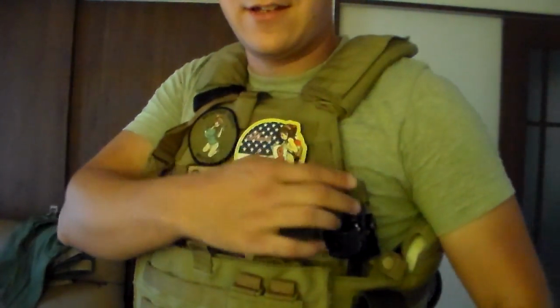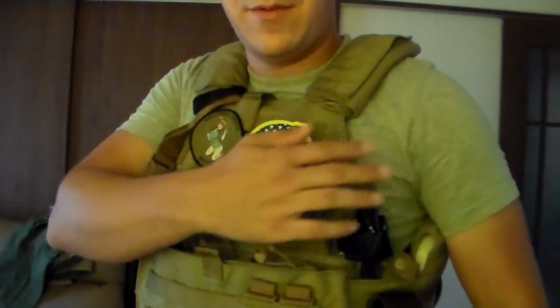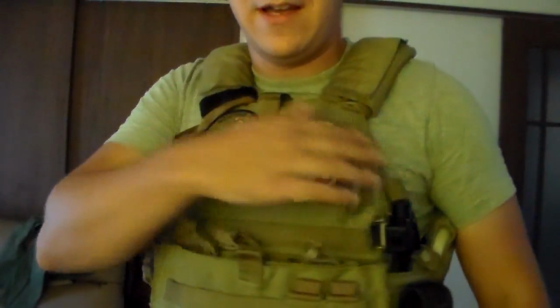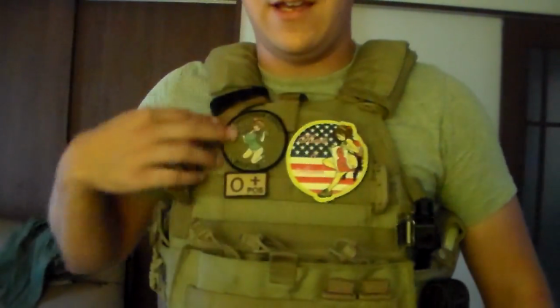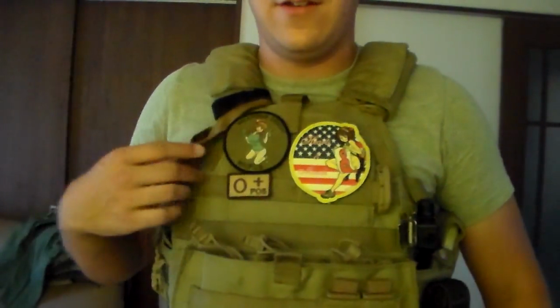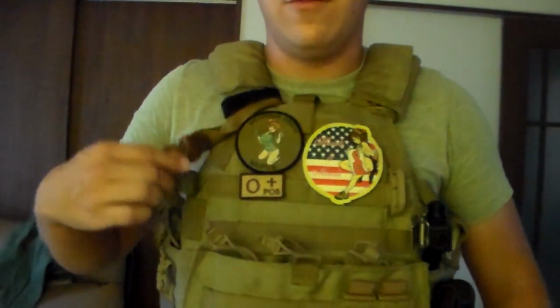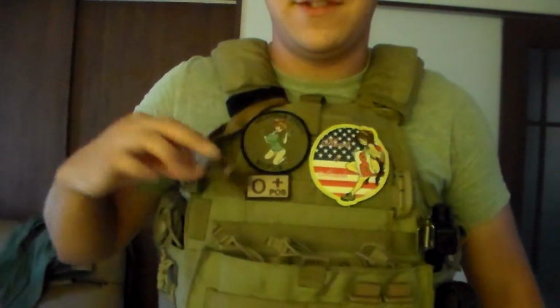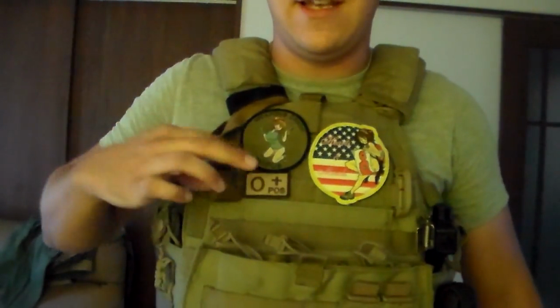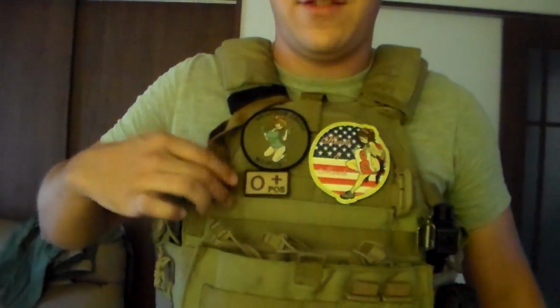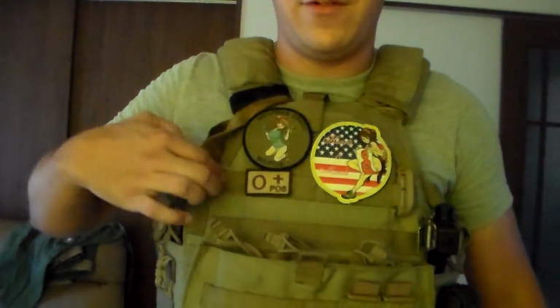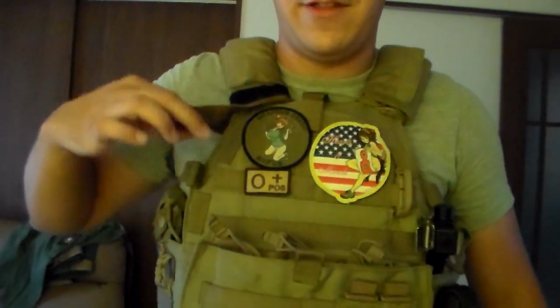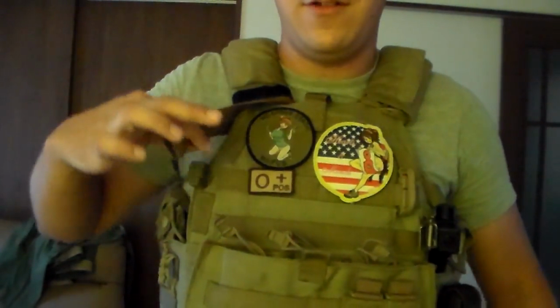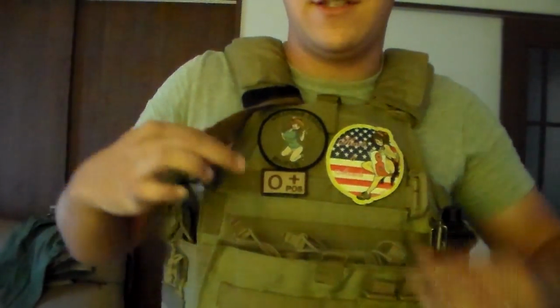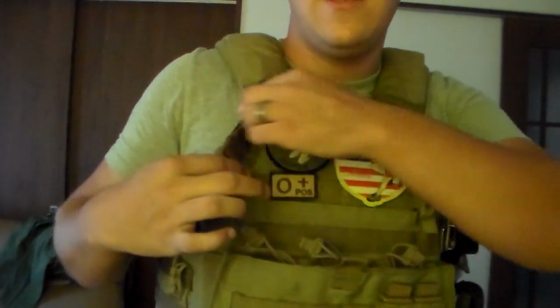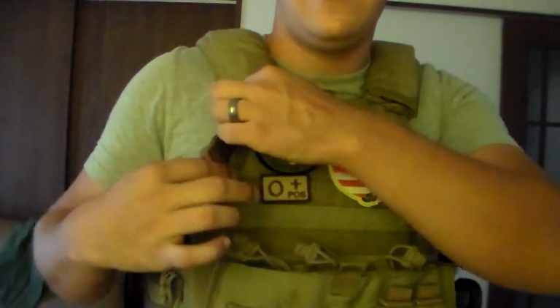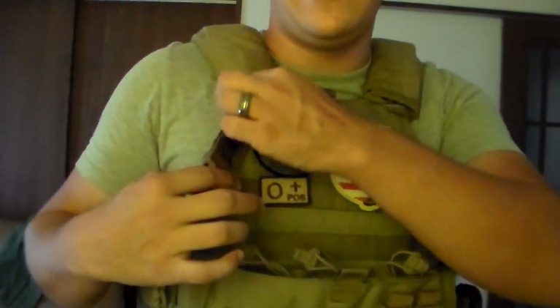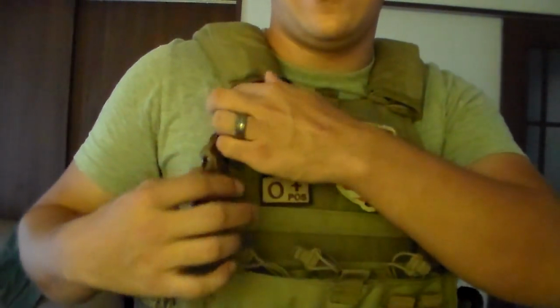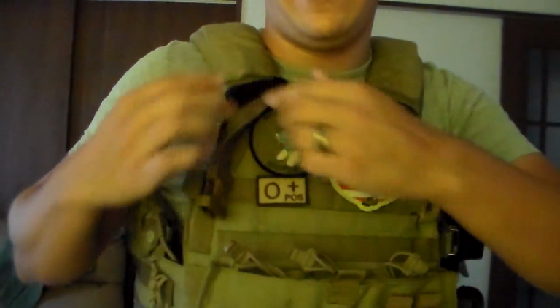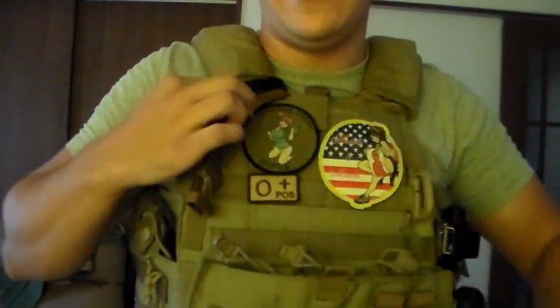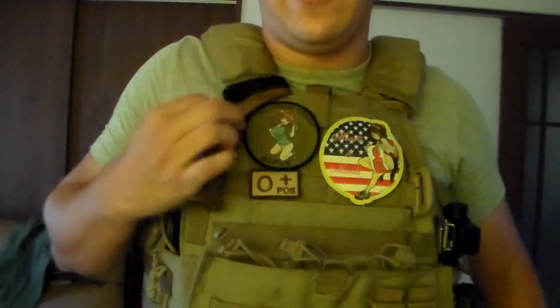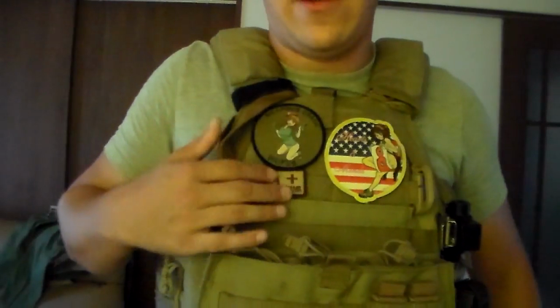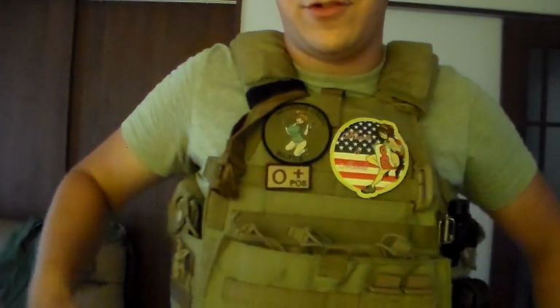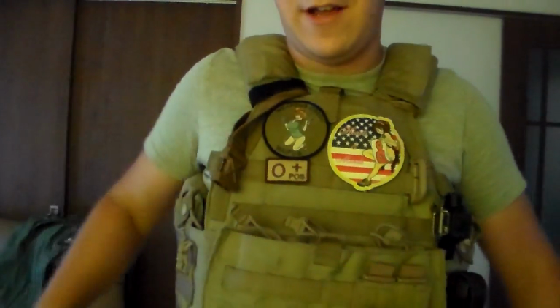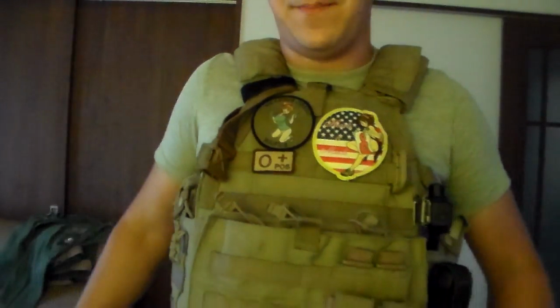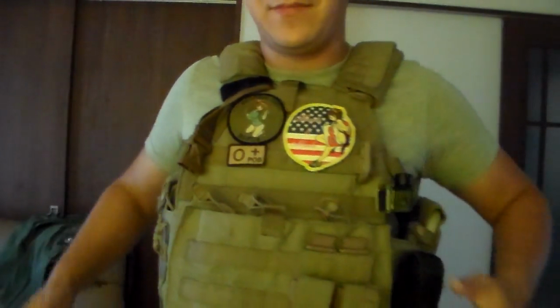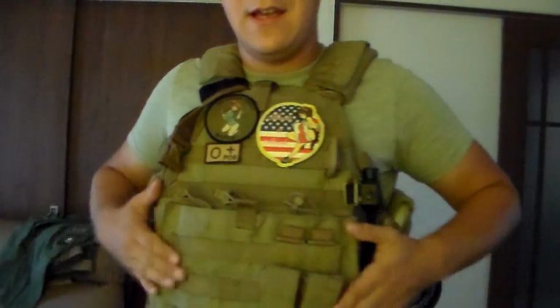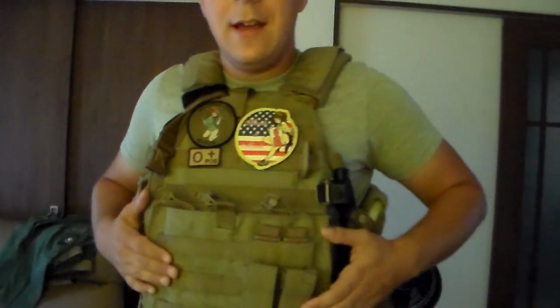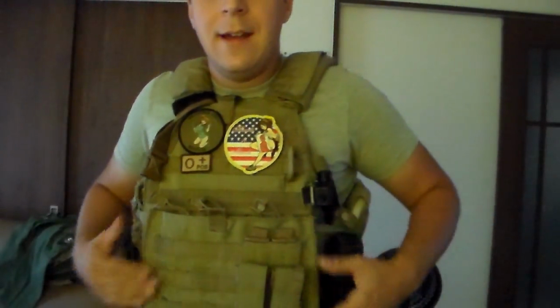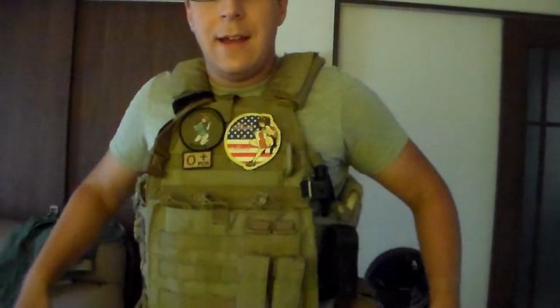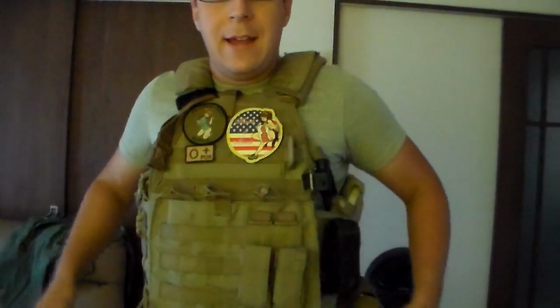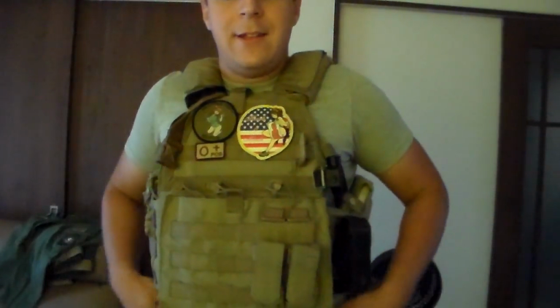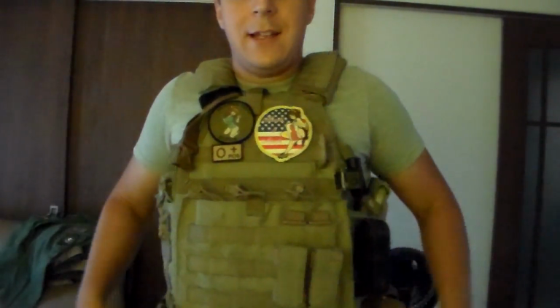I actually put my wolf sling through one of those, and it's secured with a little additional Velcro strap.